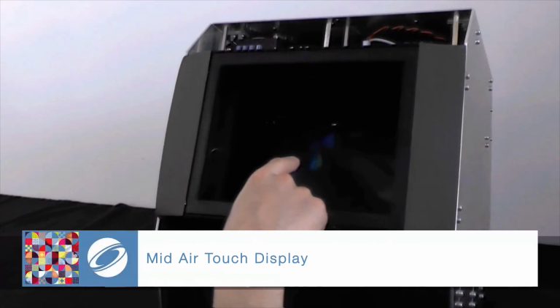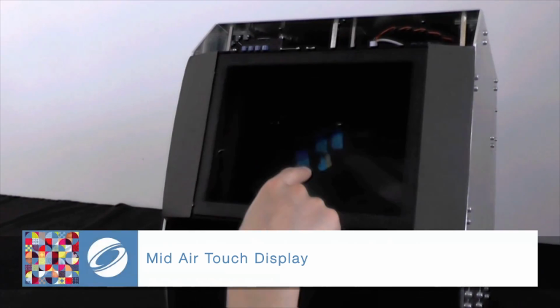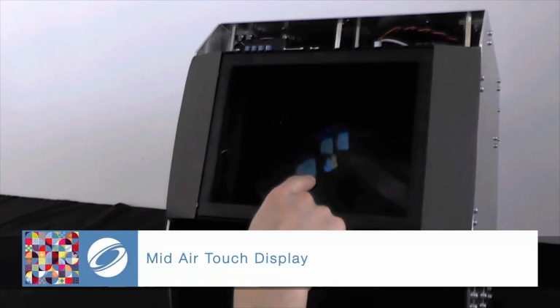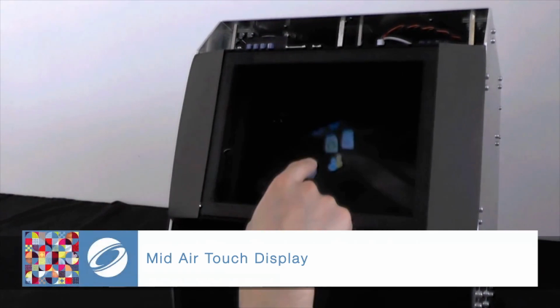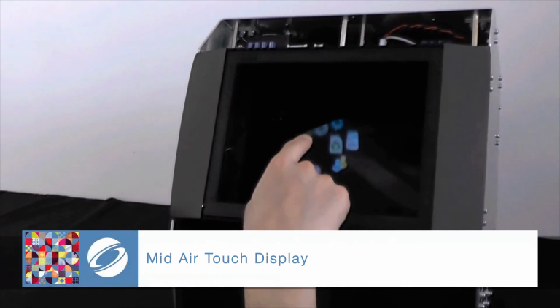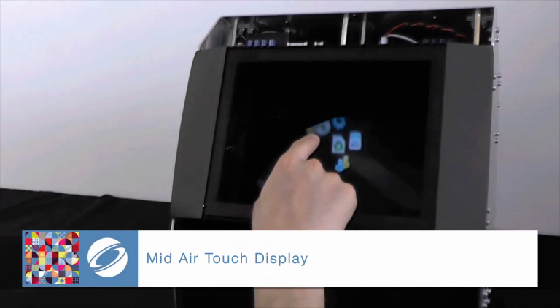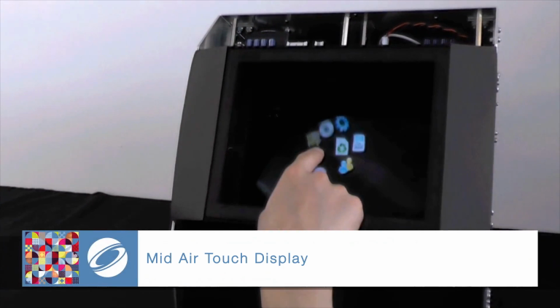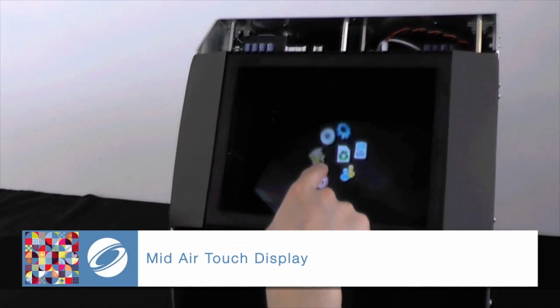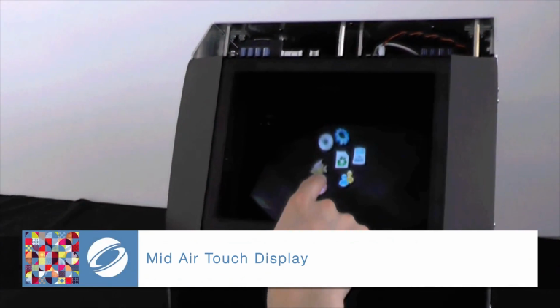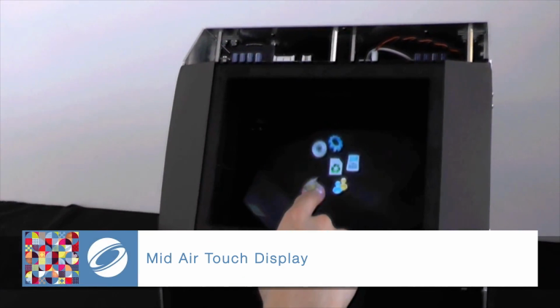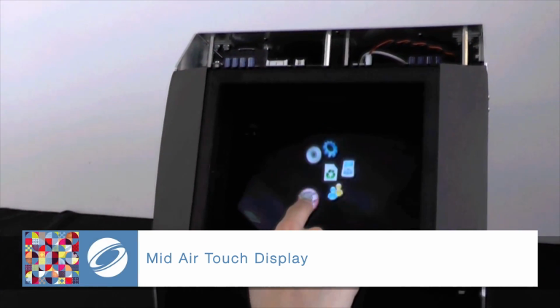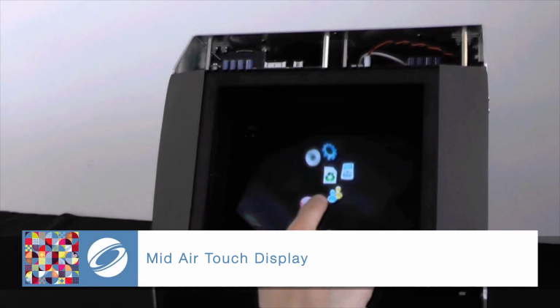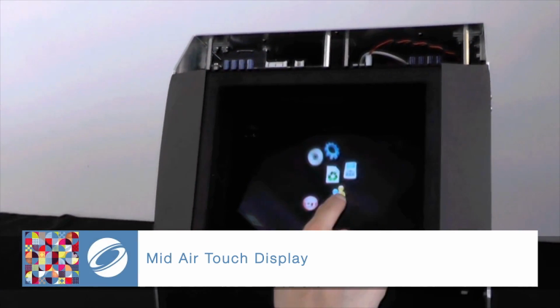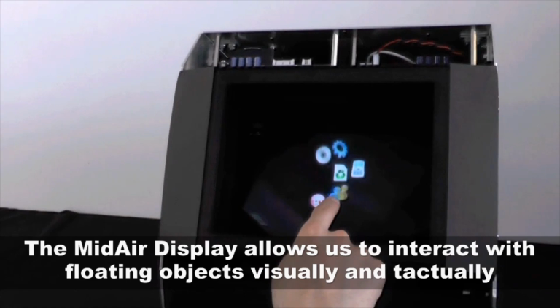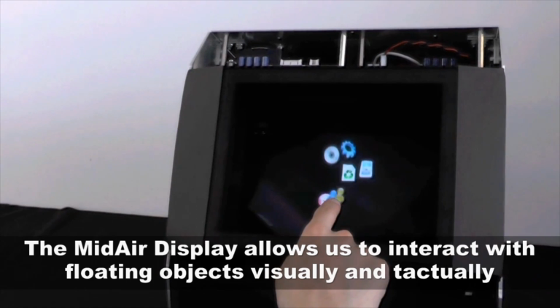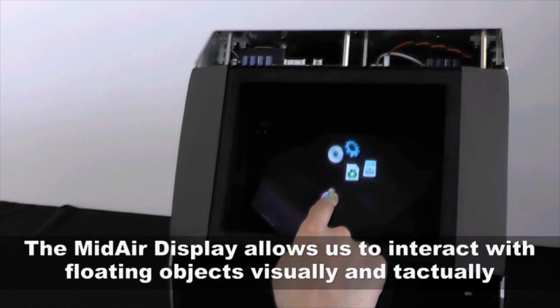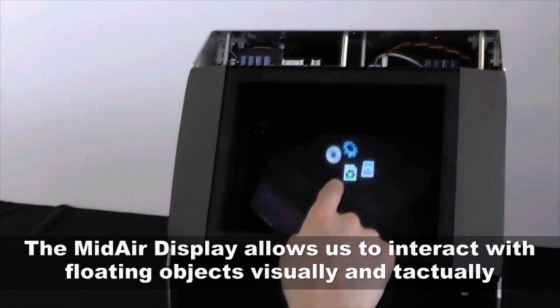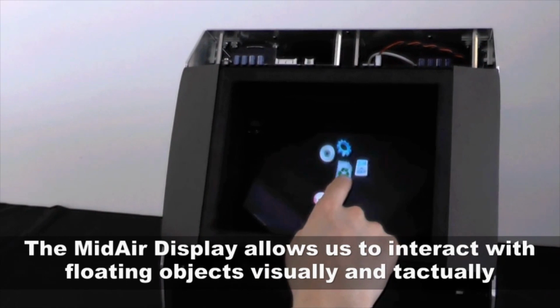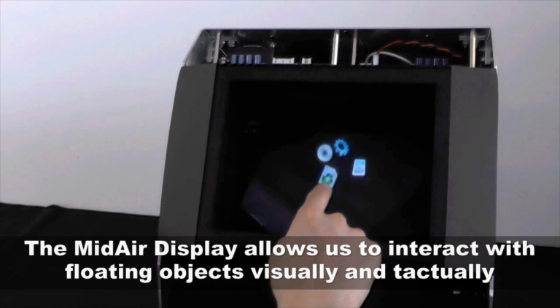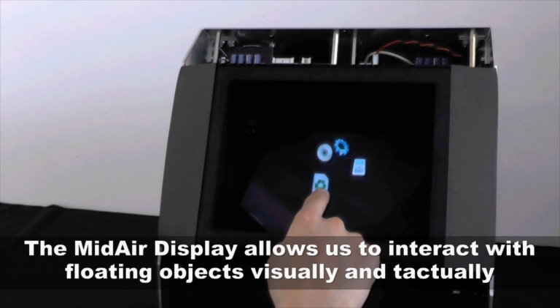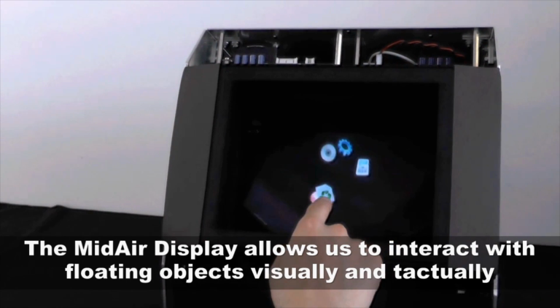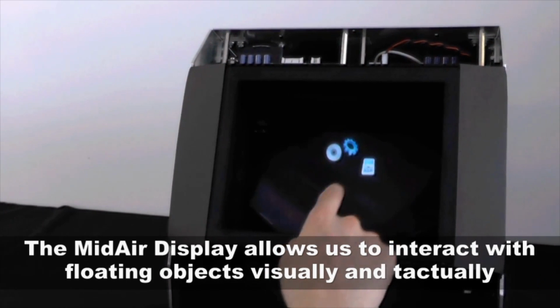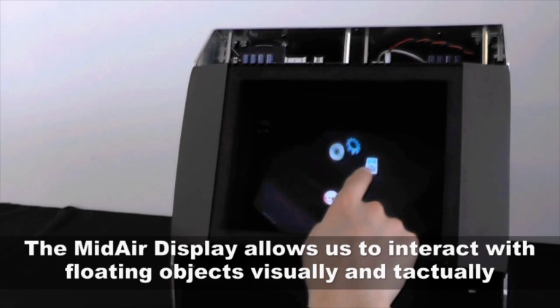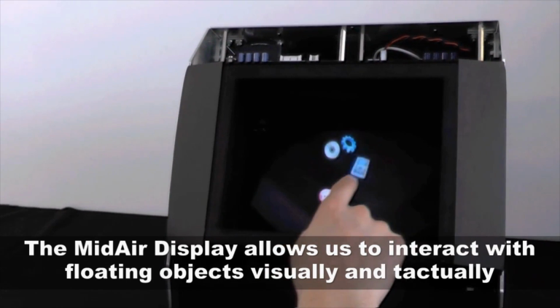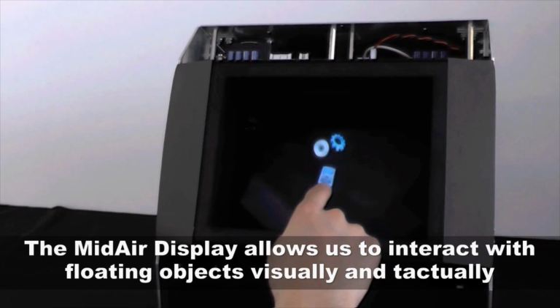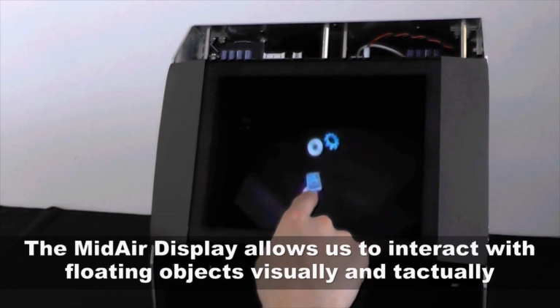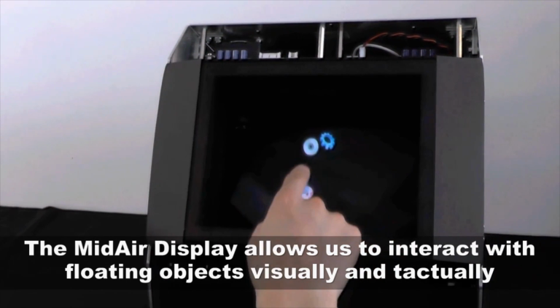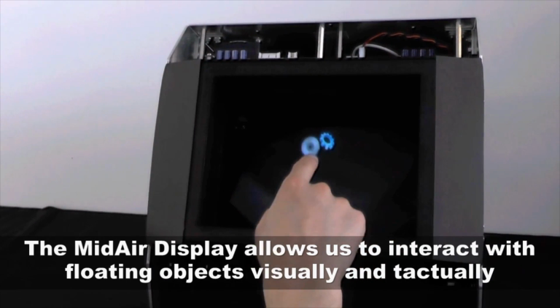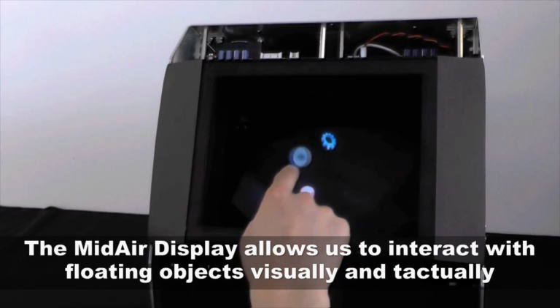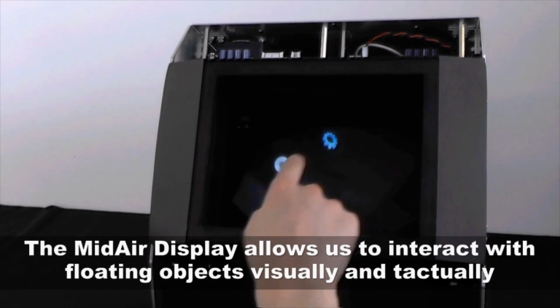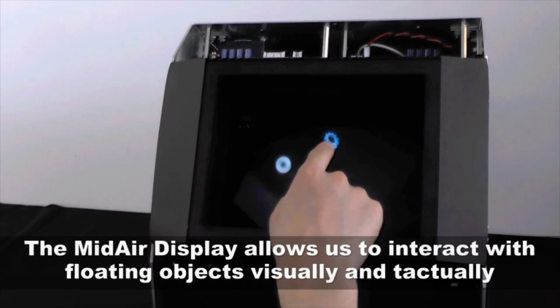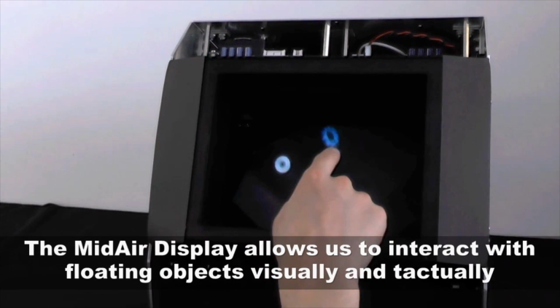The mid-air touch display allows us to see and virtually touch floating objects with our bare hands.